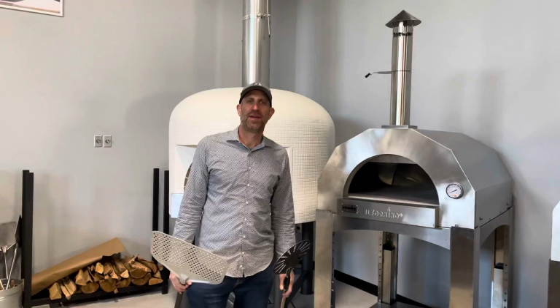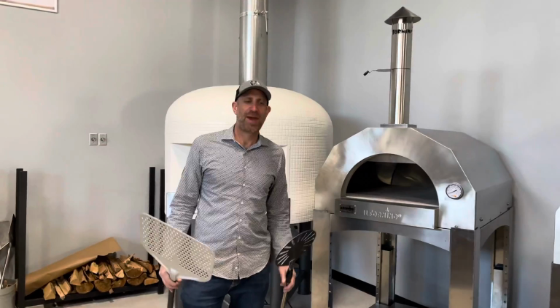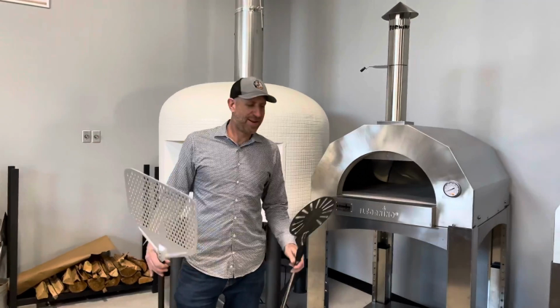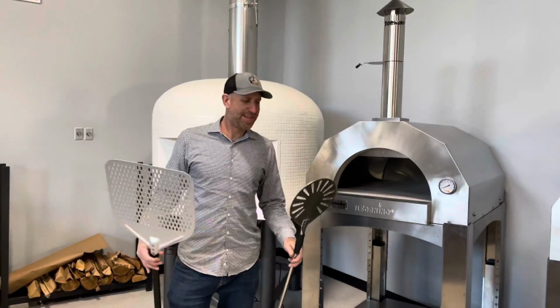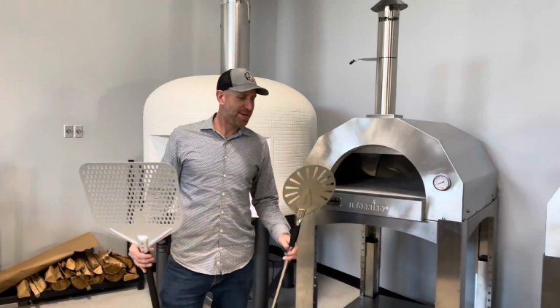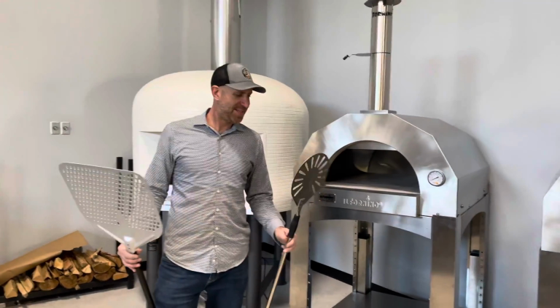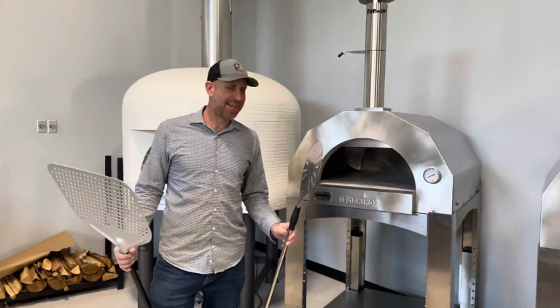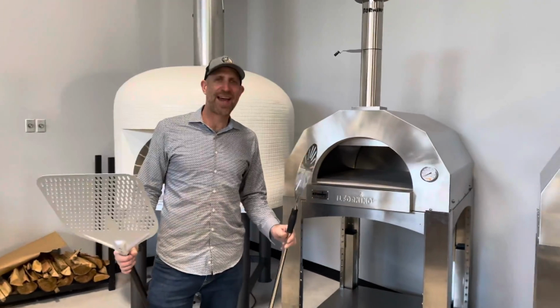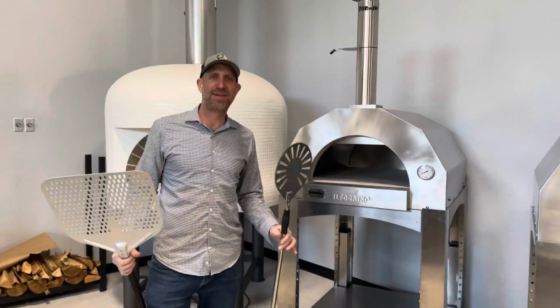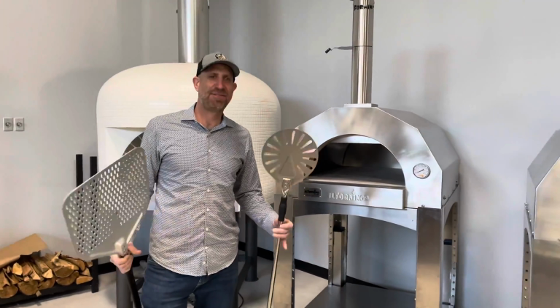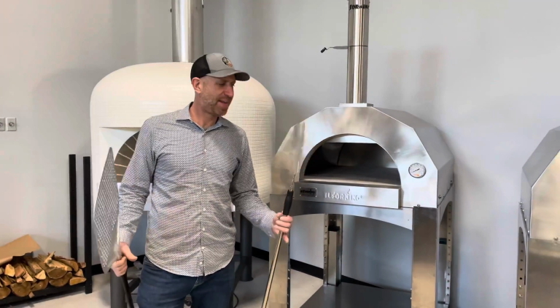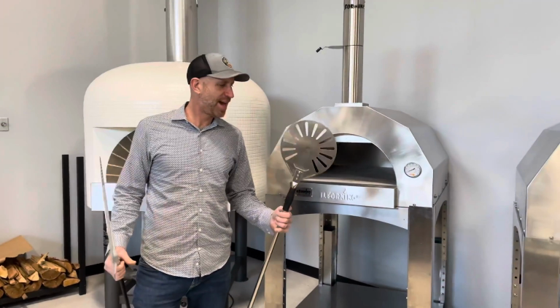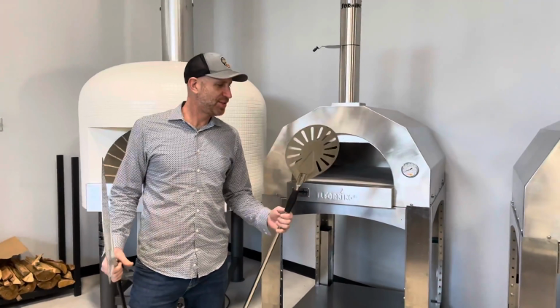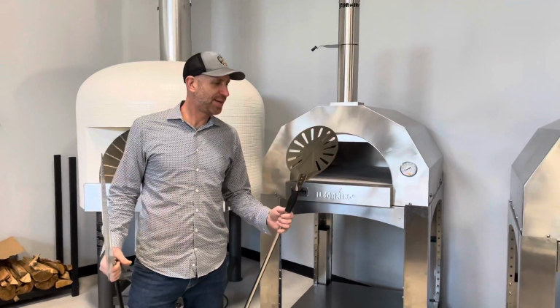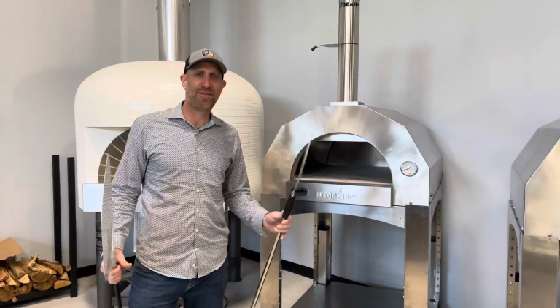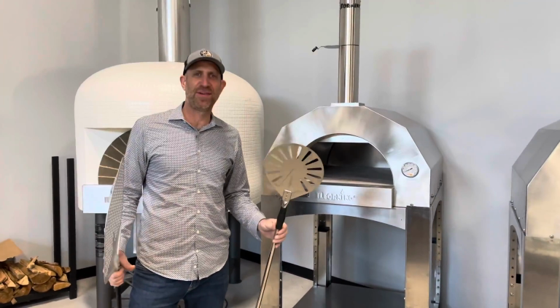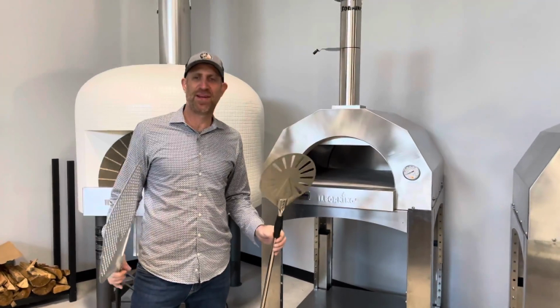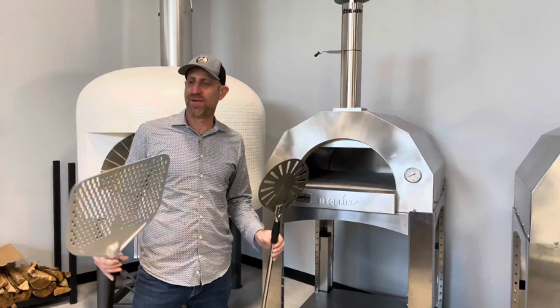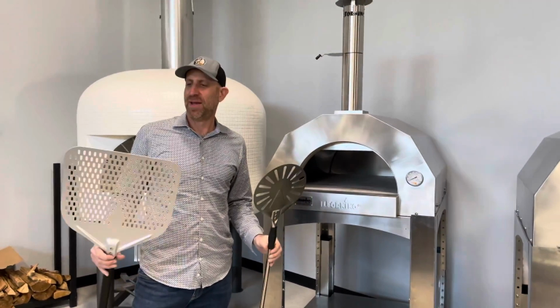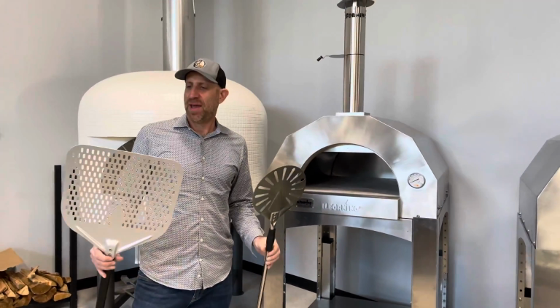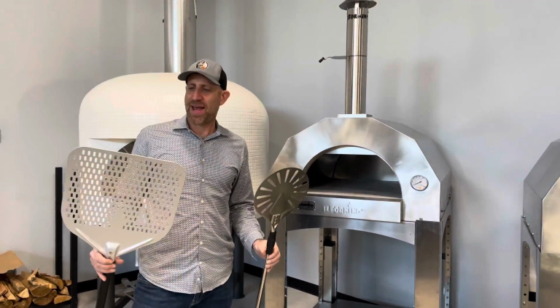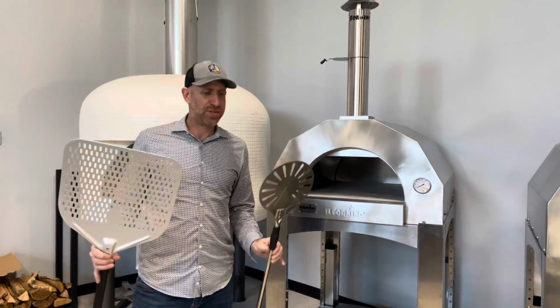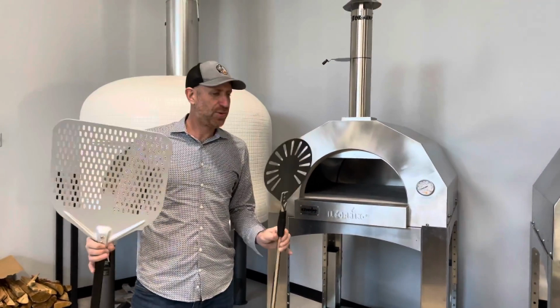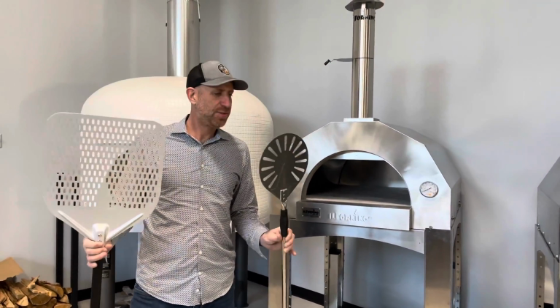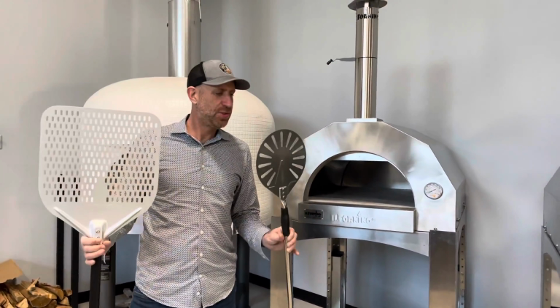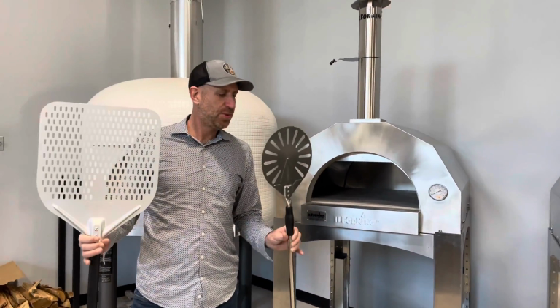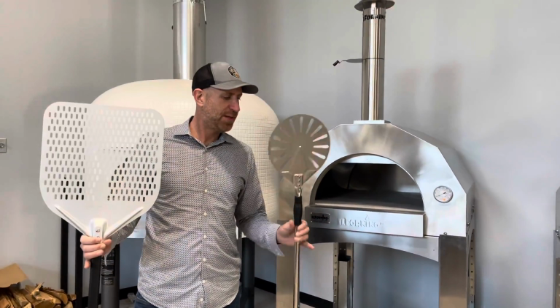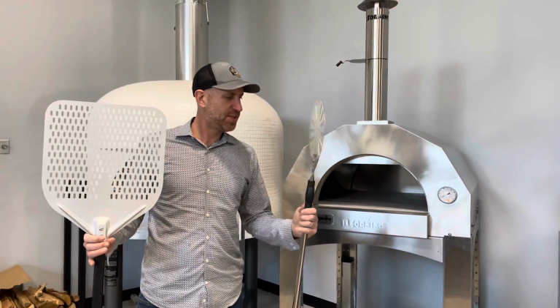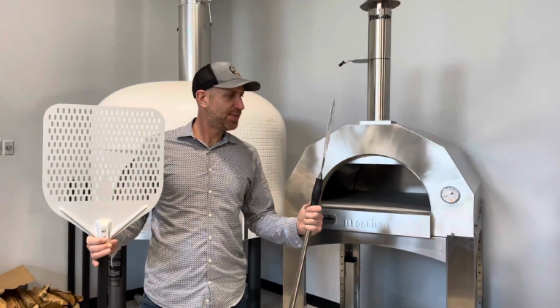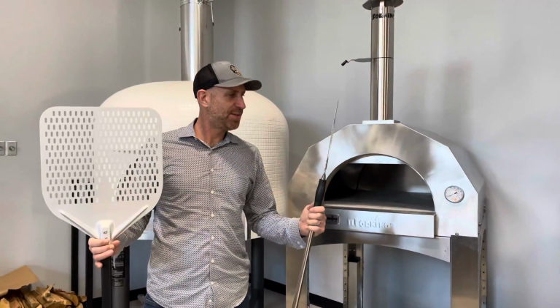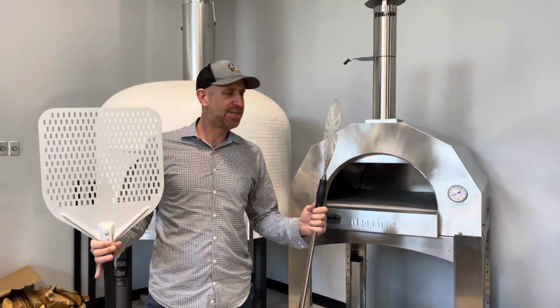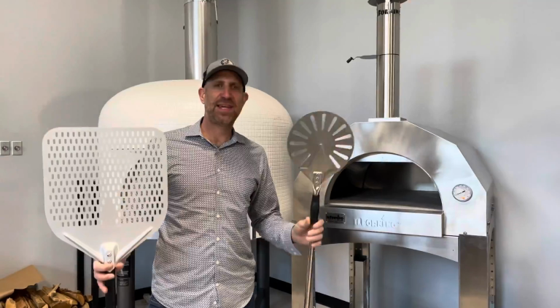Back here at the Pizza Academy in Valley Cottage, New York, Il Fornino, and I have two new additions to the team.